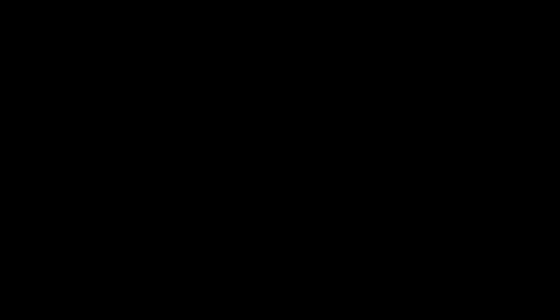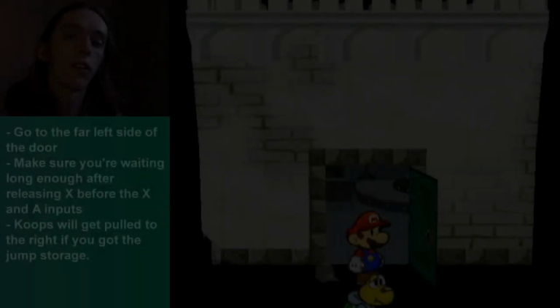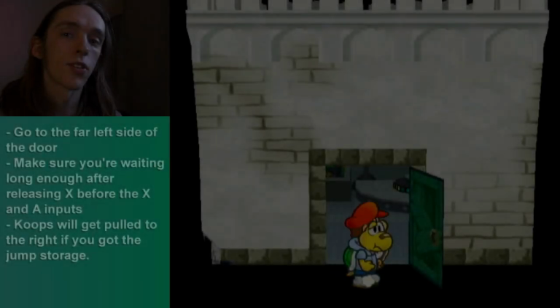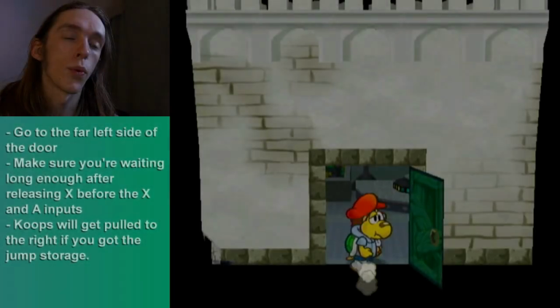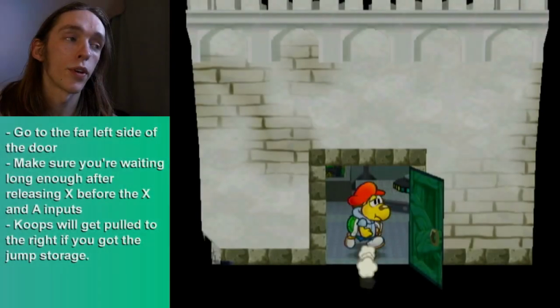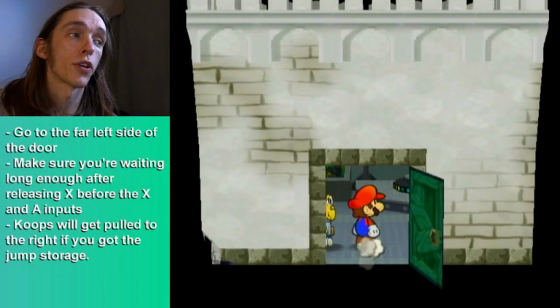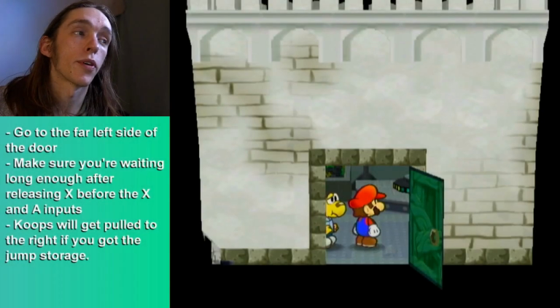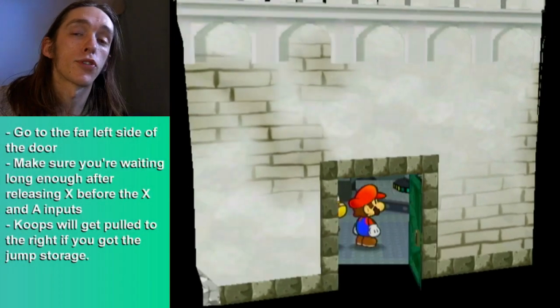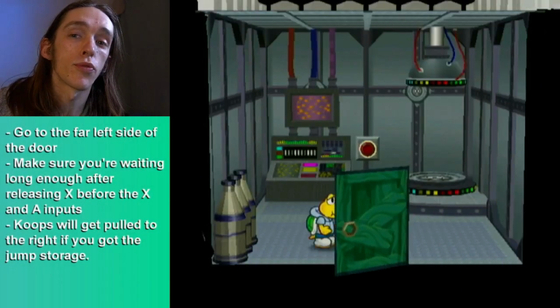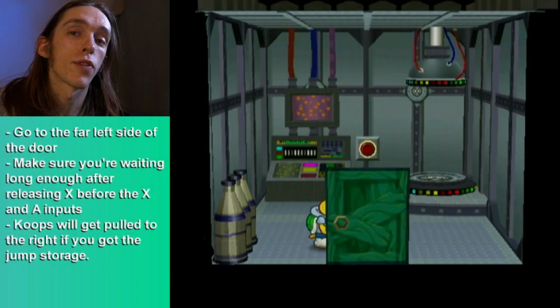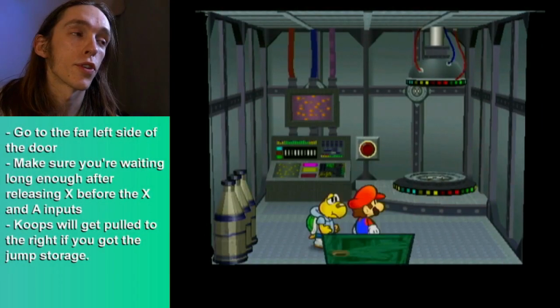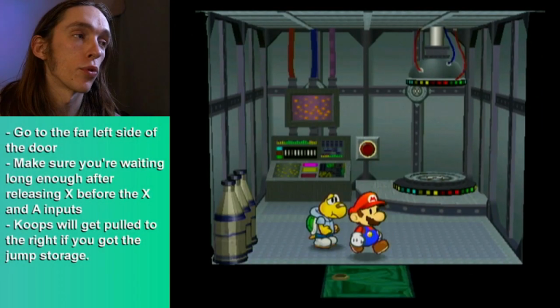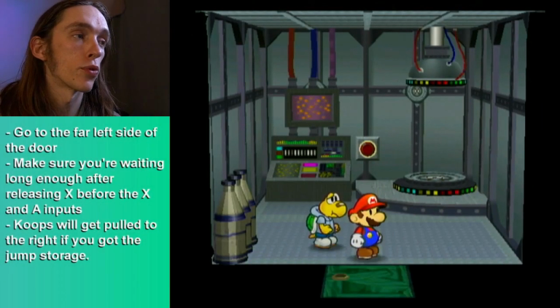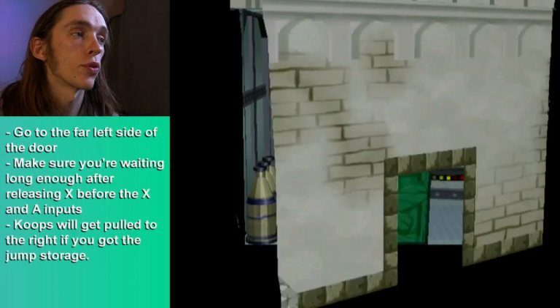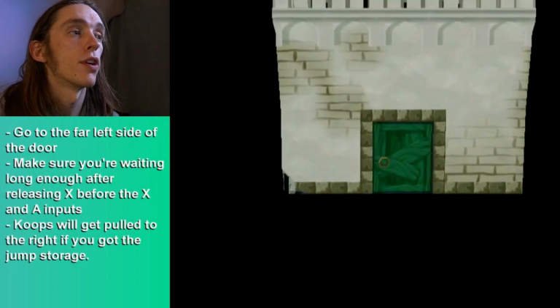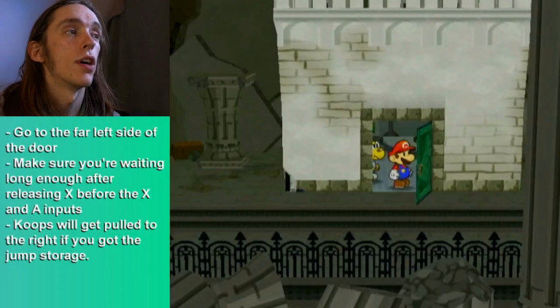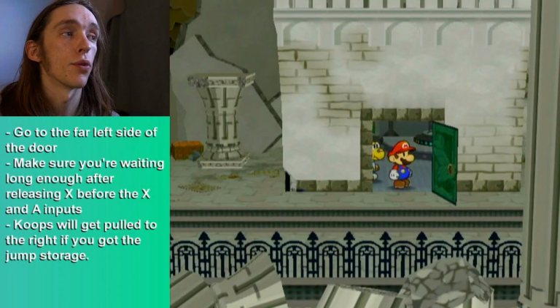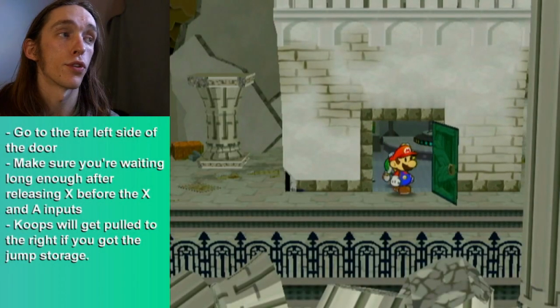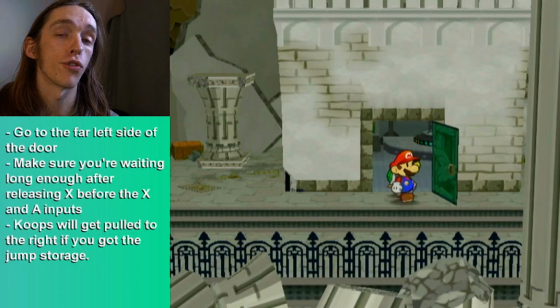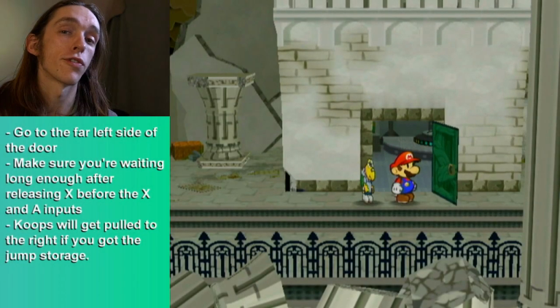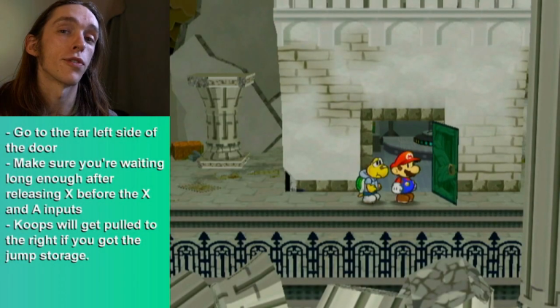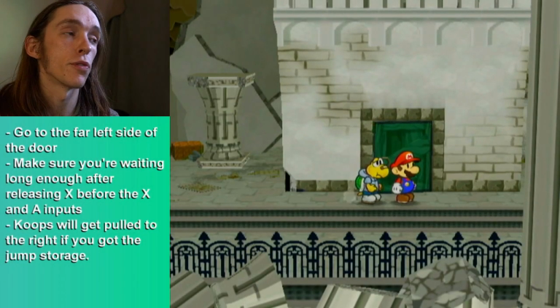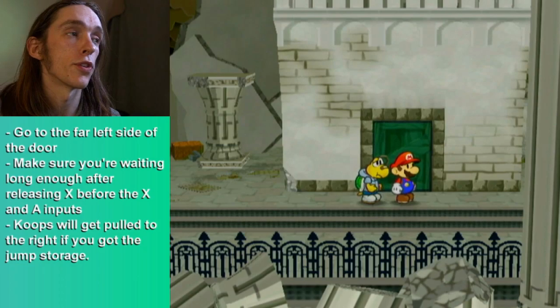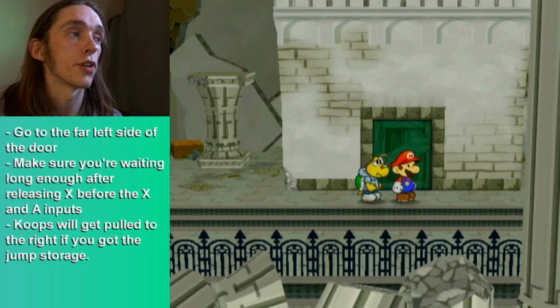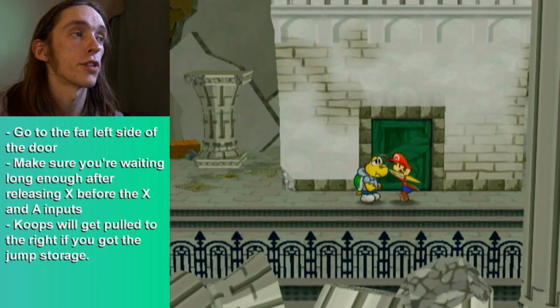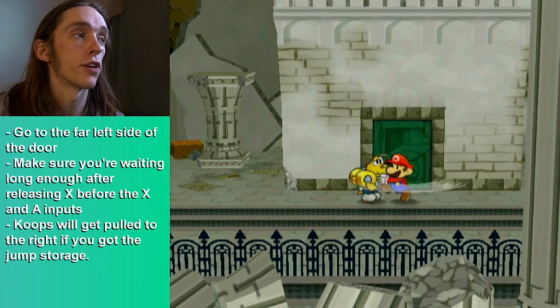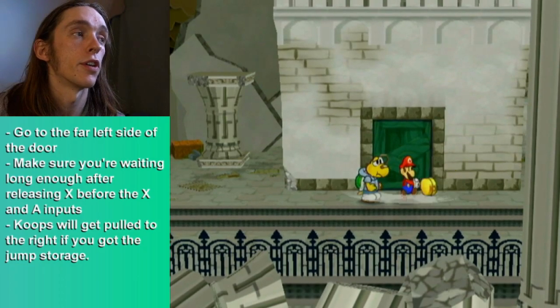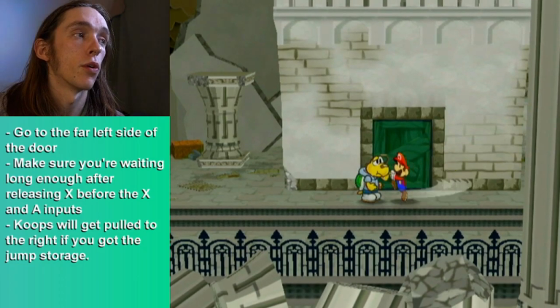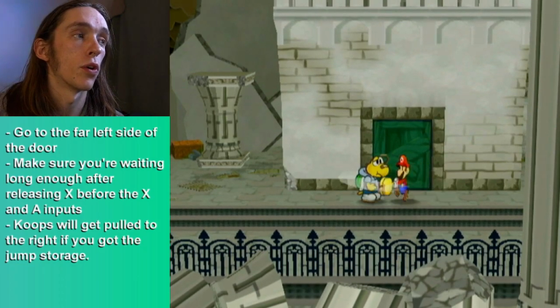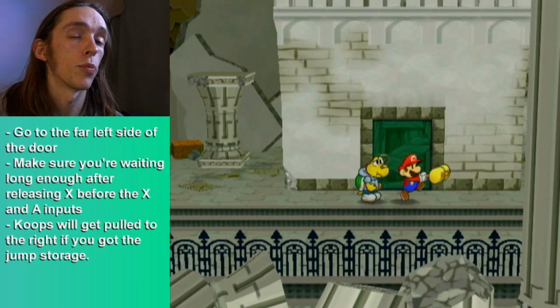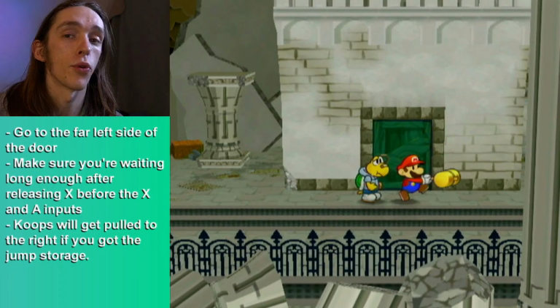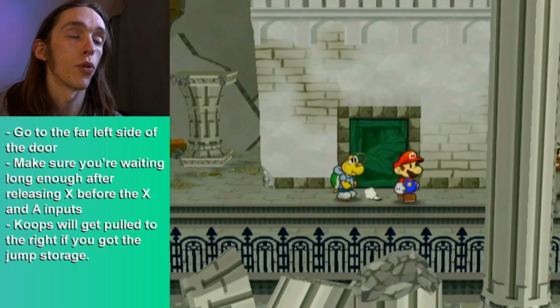Hey guys, so I wanted to talk about getting jump storage off the teleporter room door. In order to do this, you need to have either done TRE or opened the door normally.